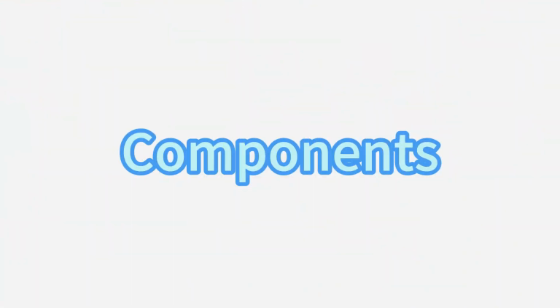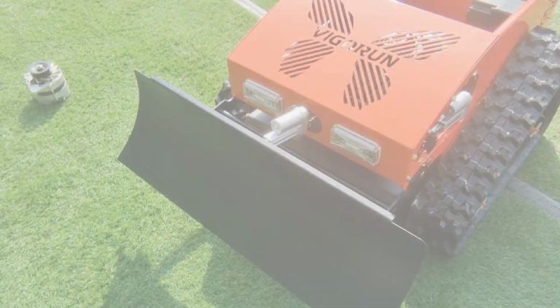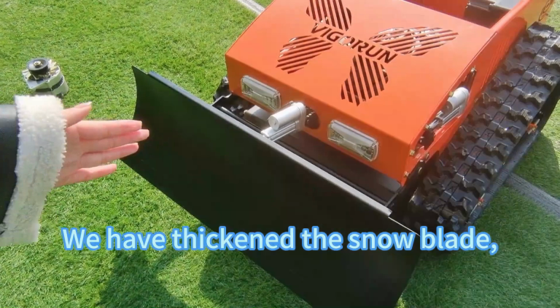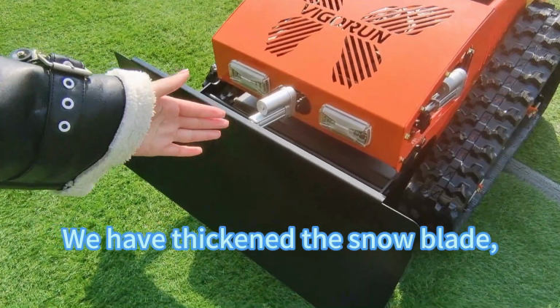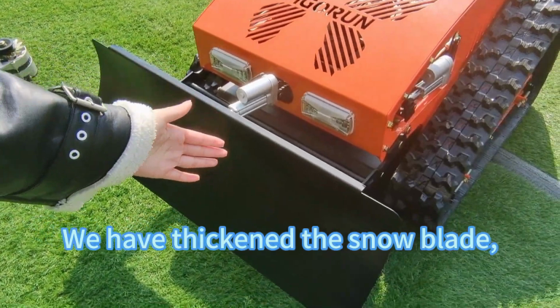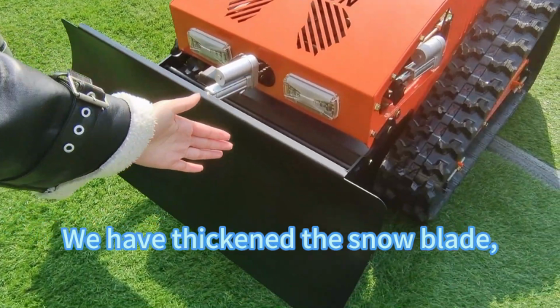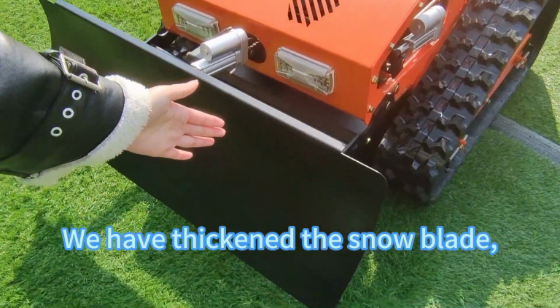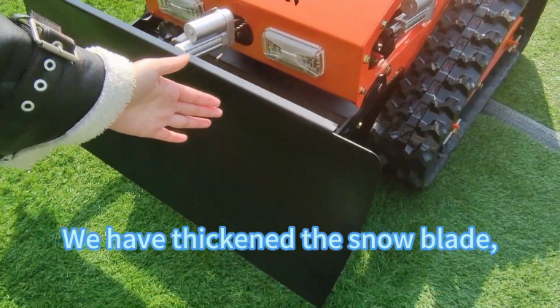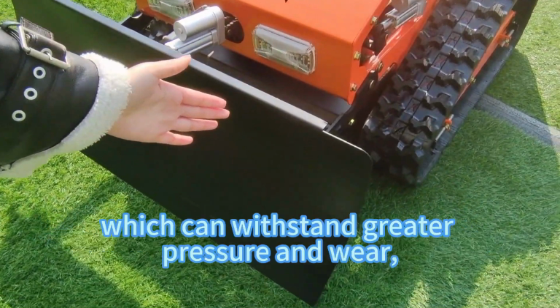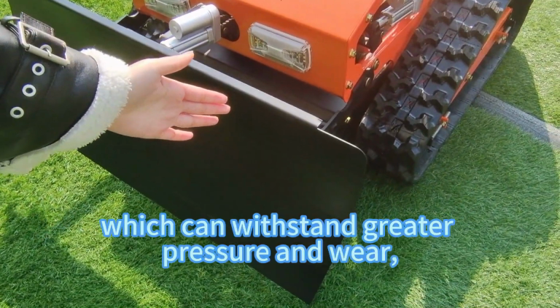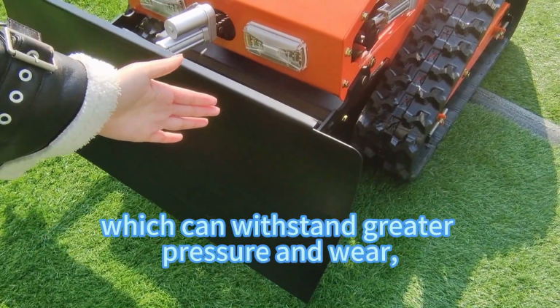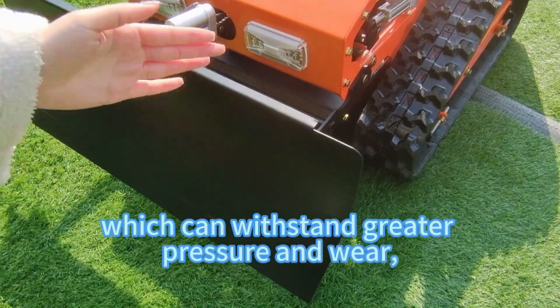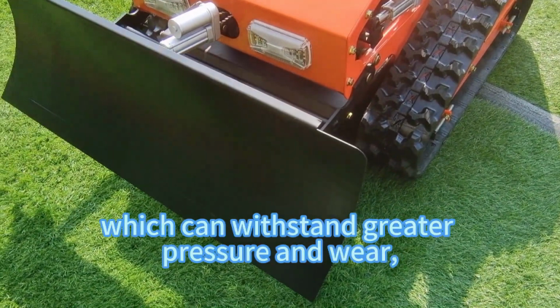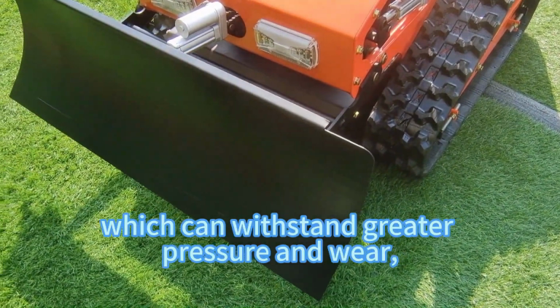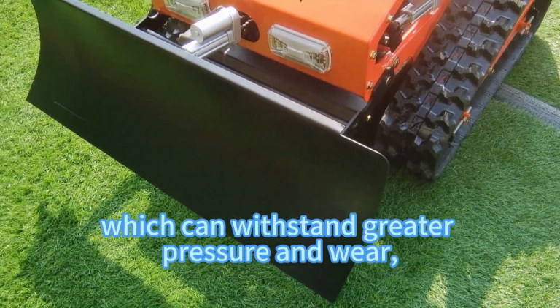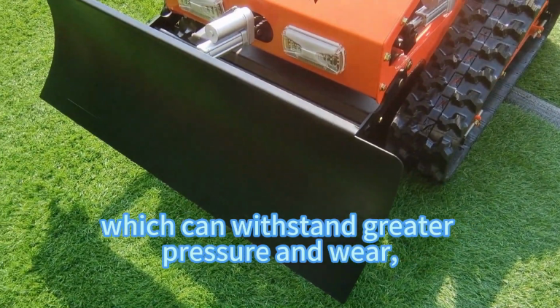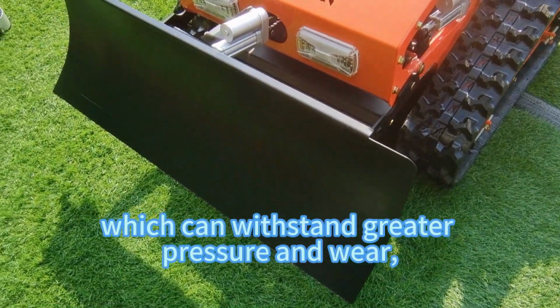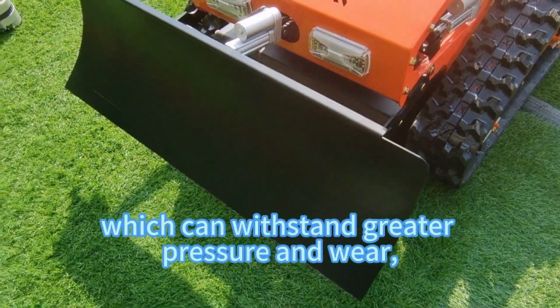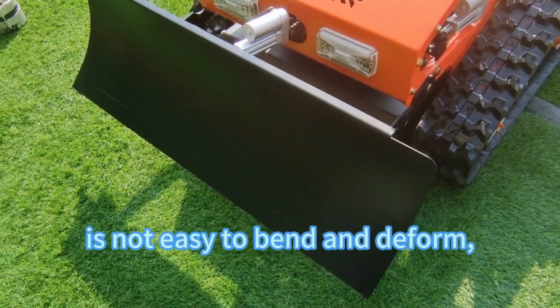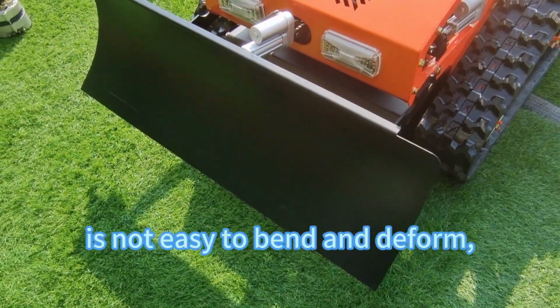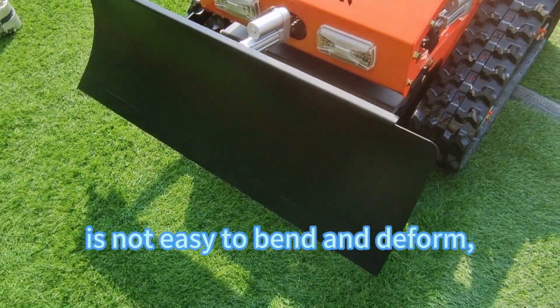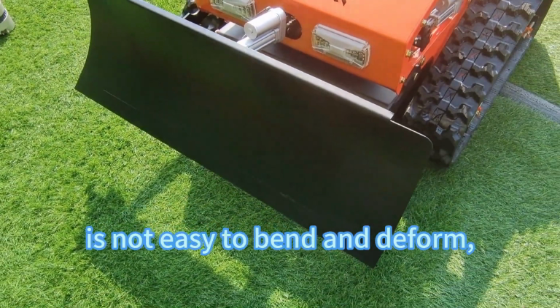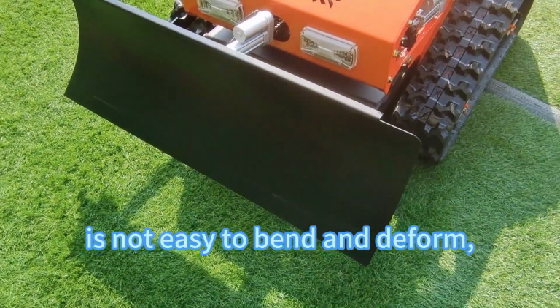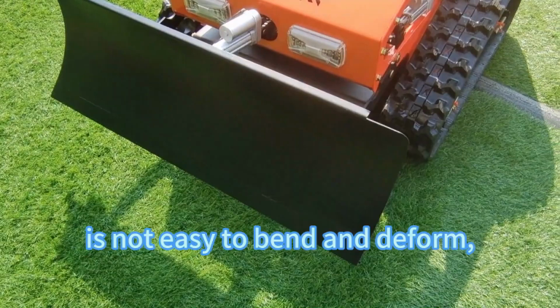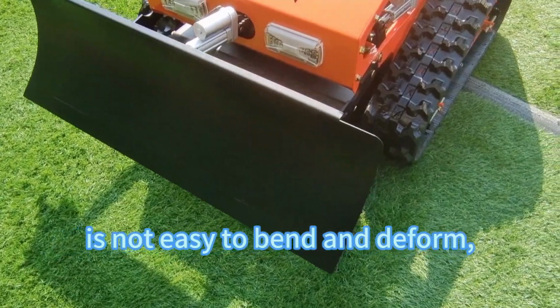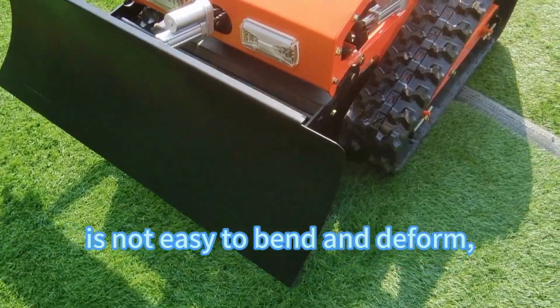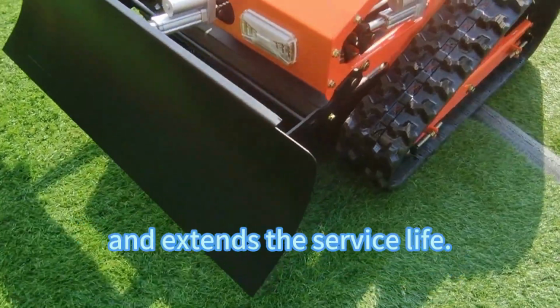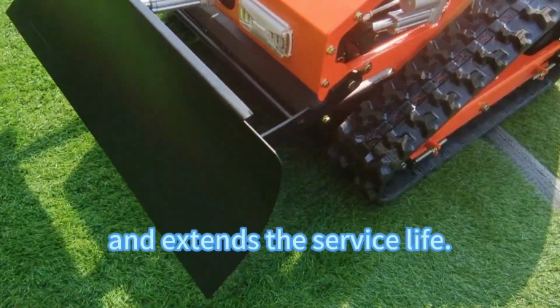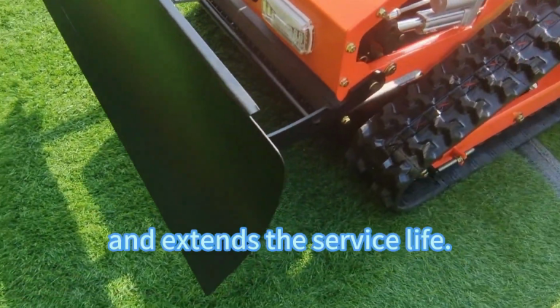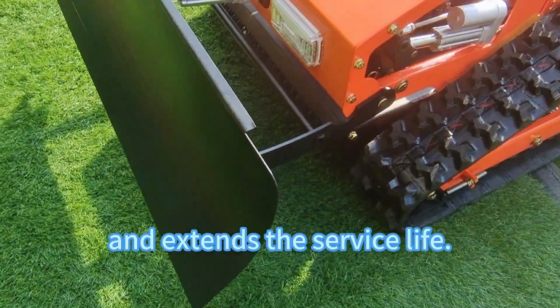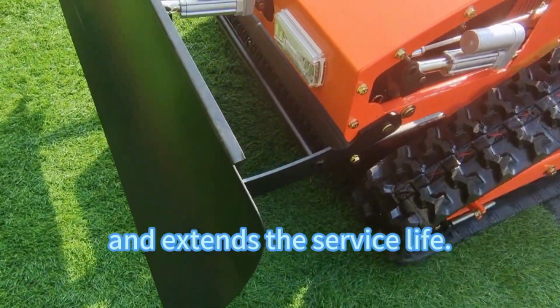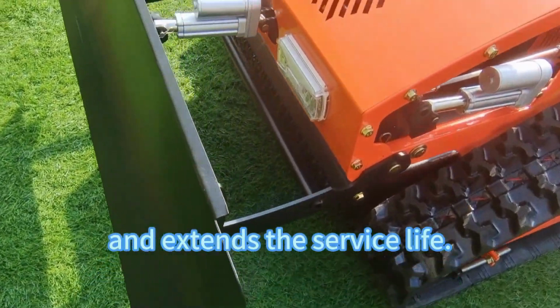We have thickened the snow blade, which can withstand greater pressure and wear, is not easy to bend and deform, and extends the service life.